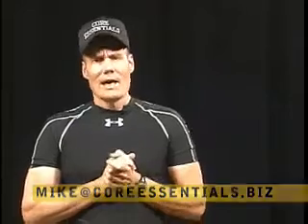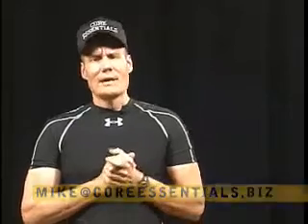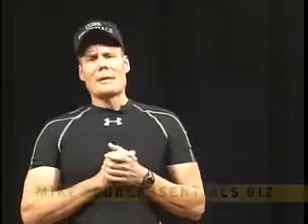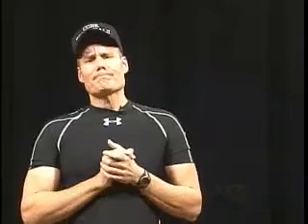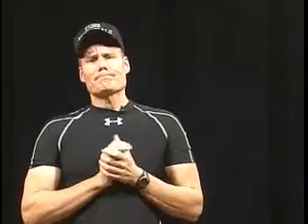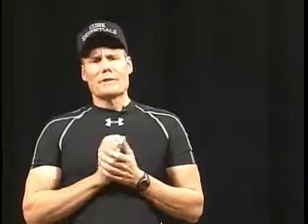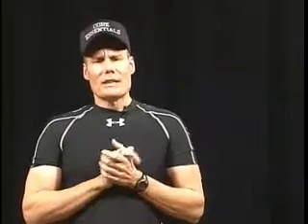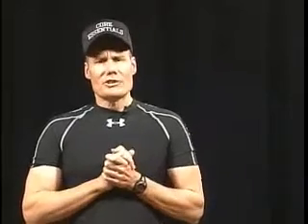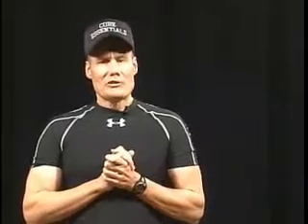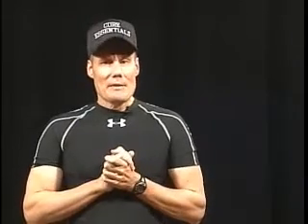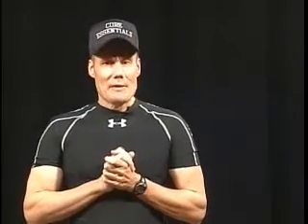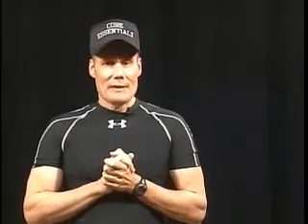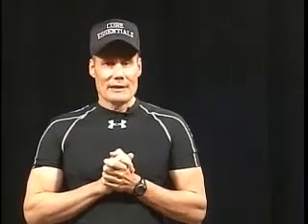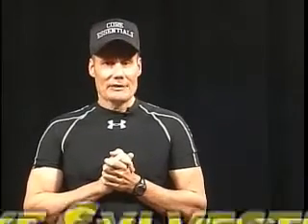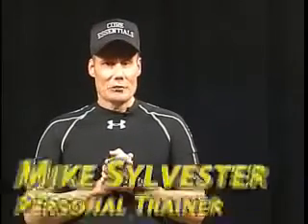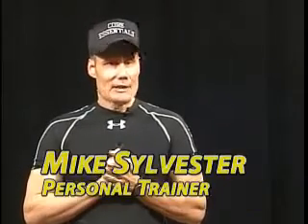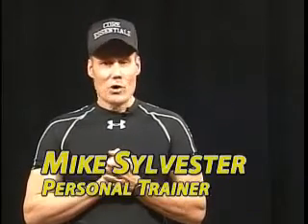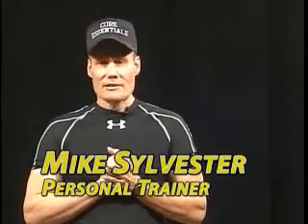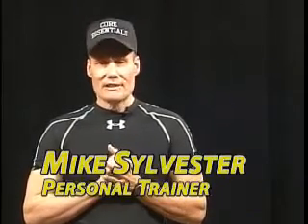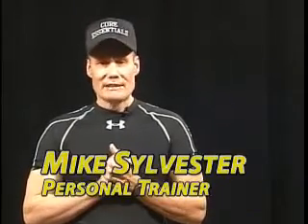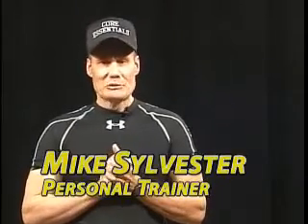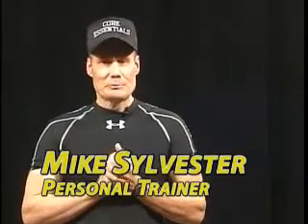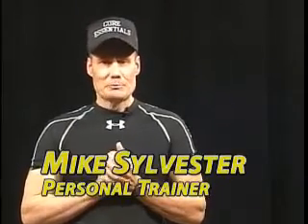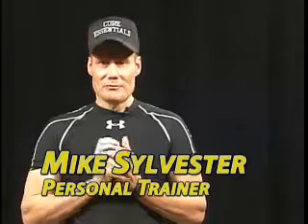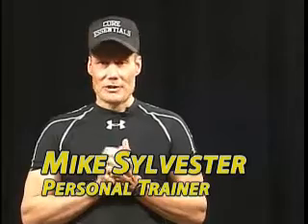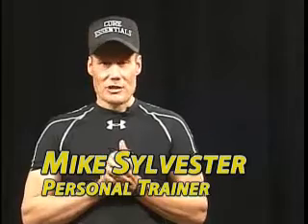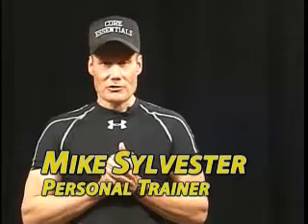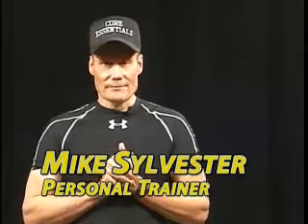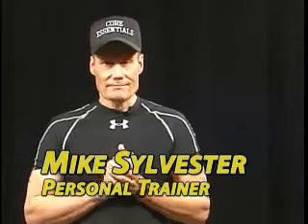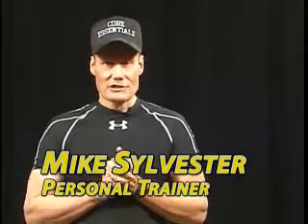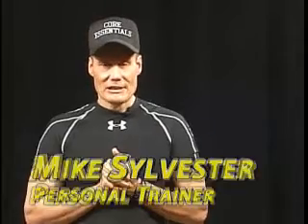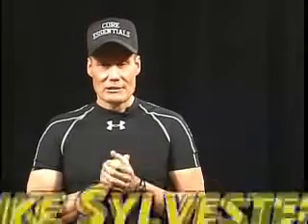Next up, the exercise of the month. It's a great core exercise, but very challenging. Let's take a look.